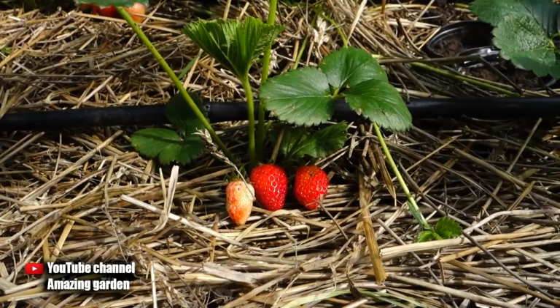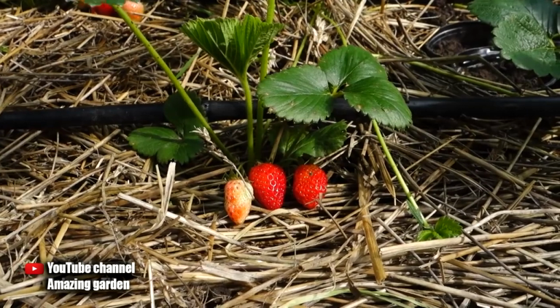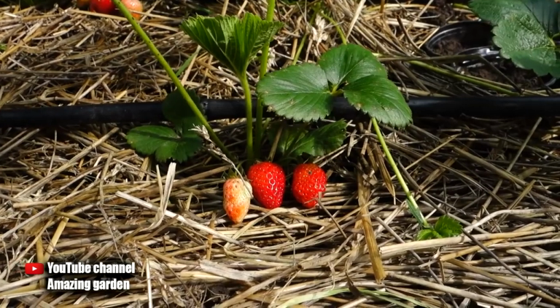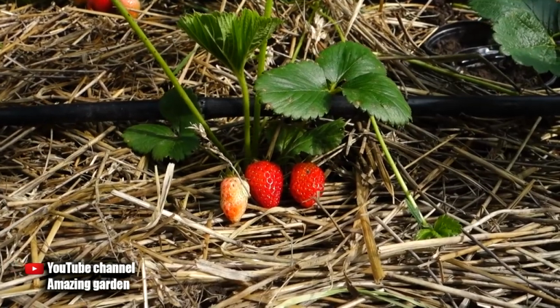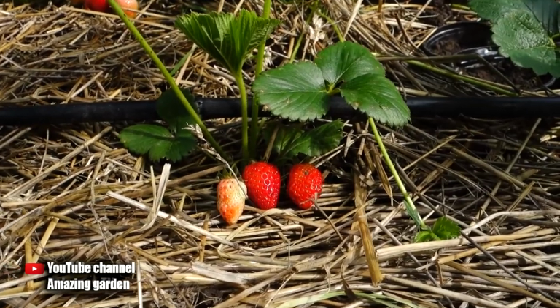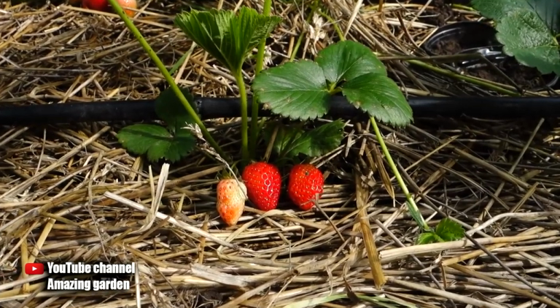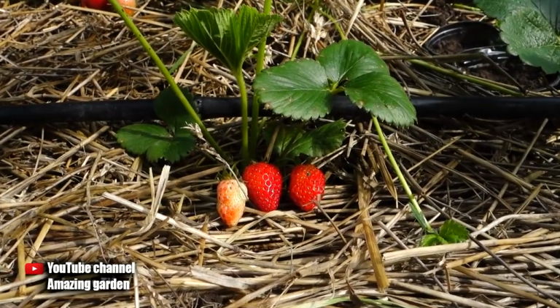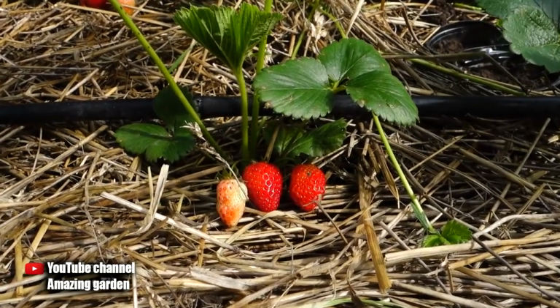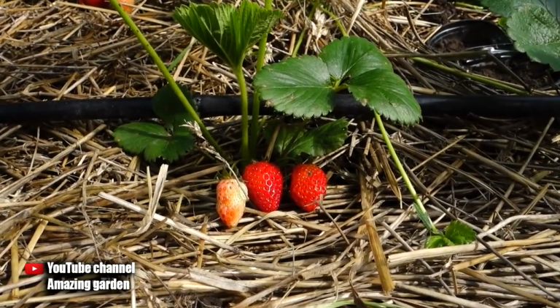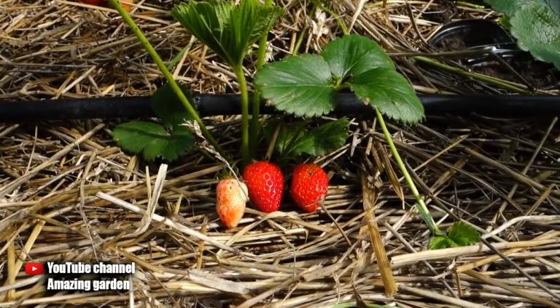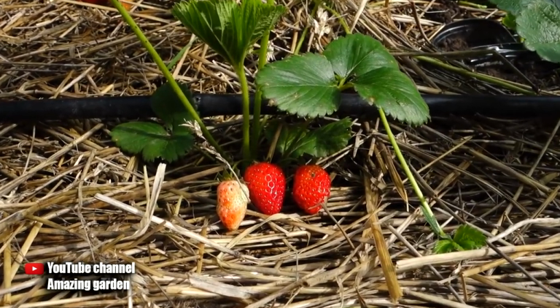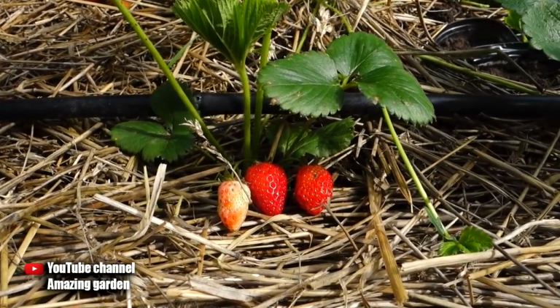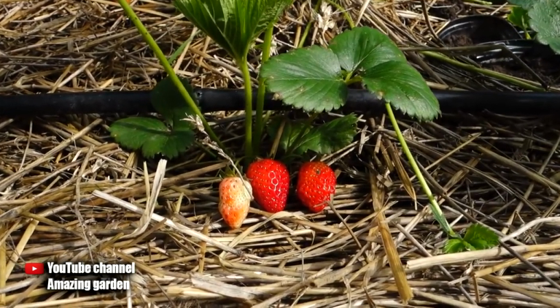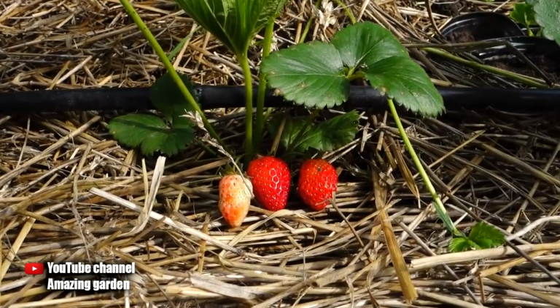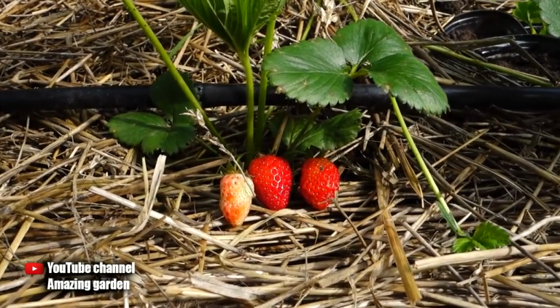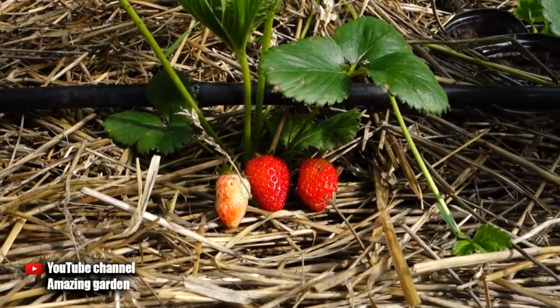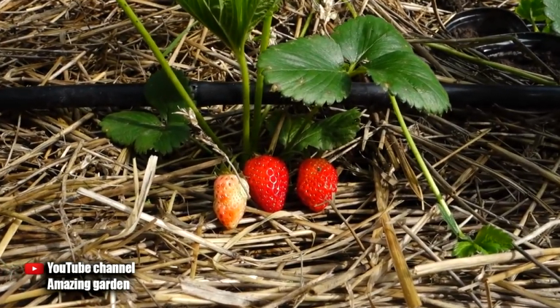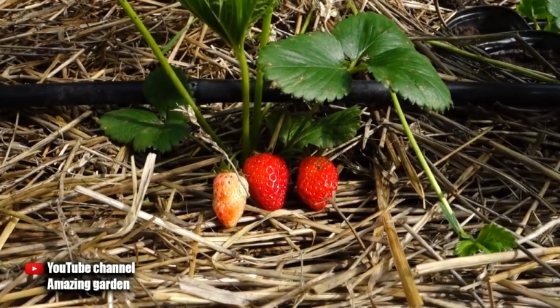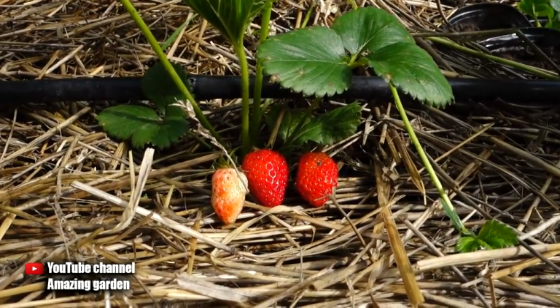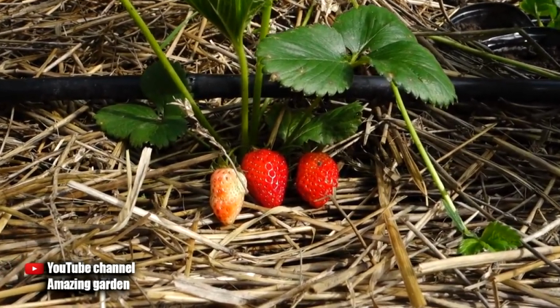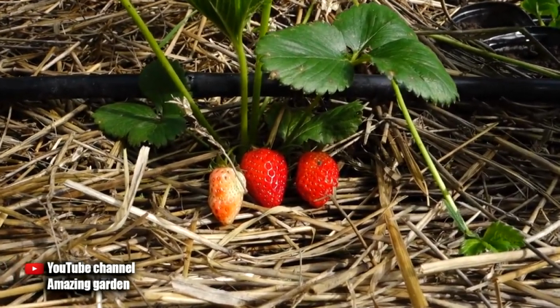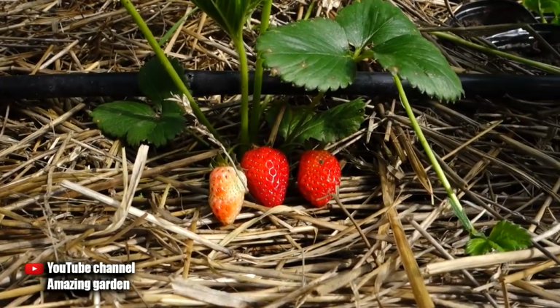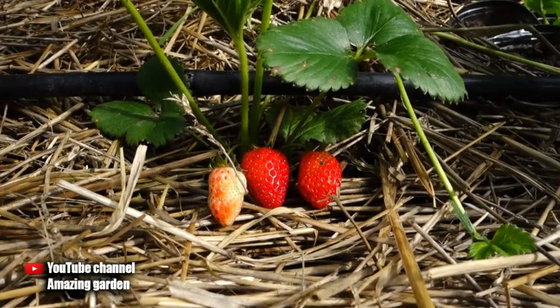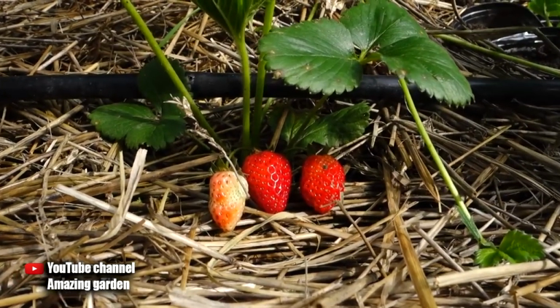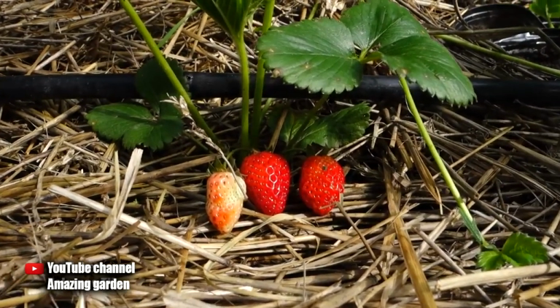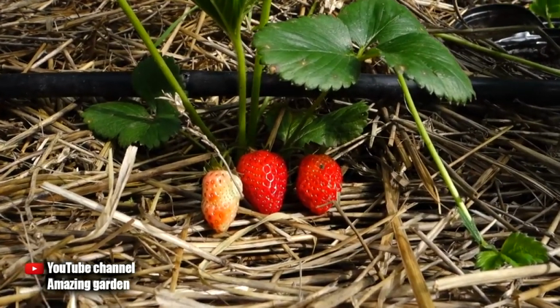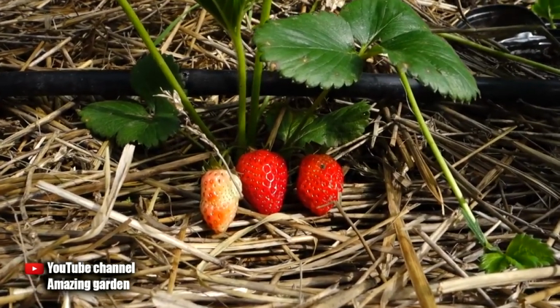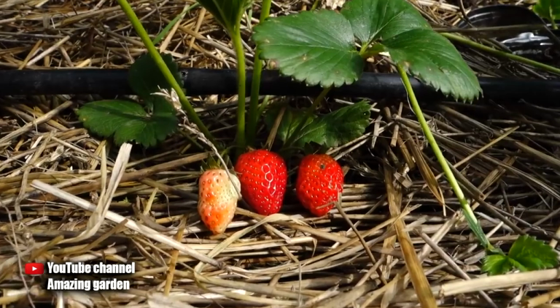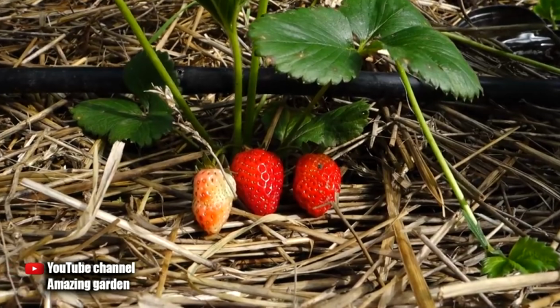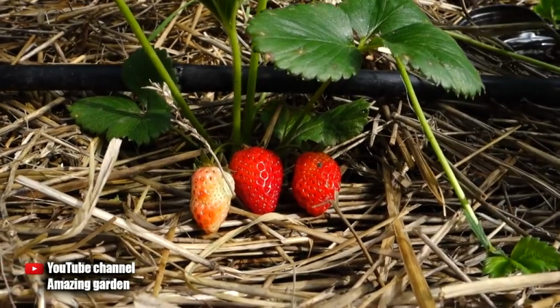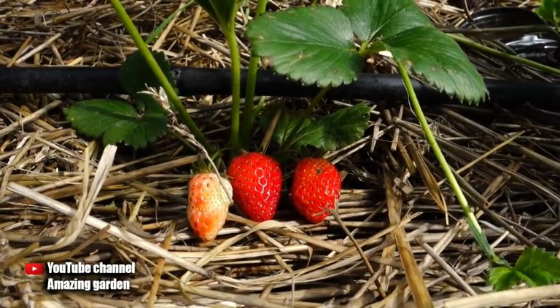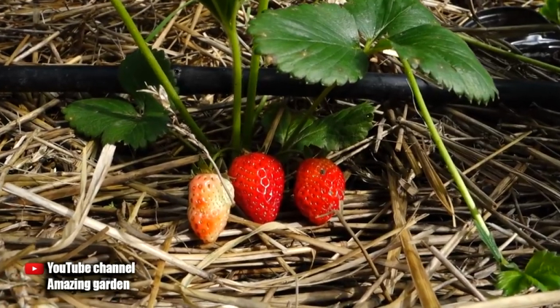Hello gardeners. Today I will tell you how to propagate strawberries and at the same time get a bountiful harvest.